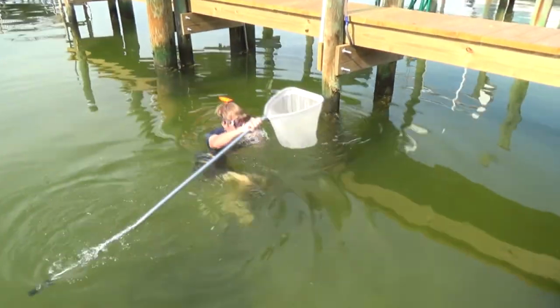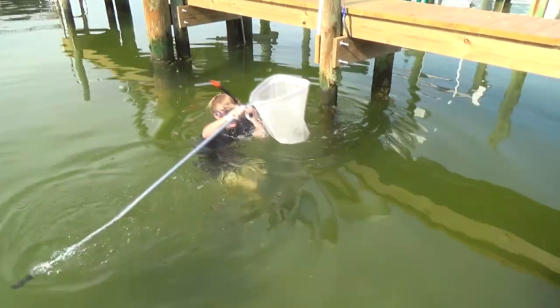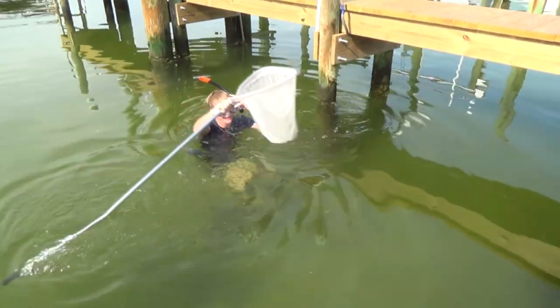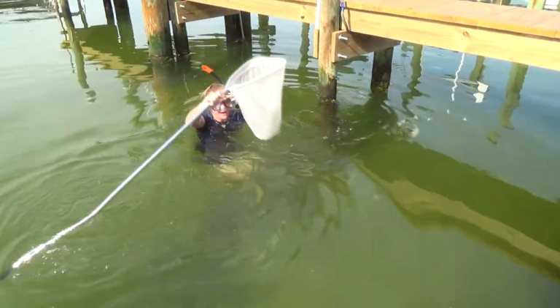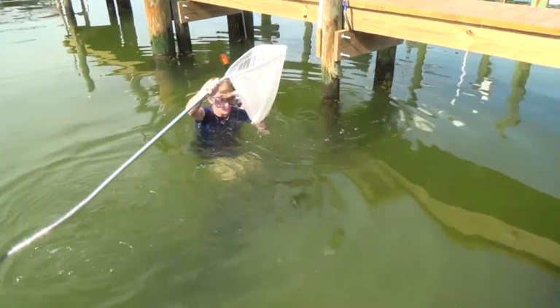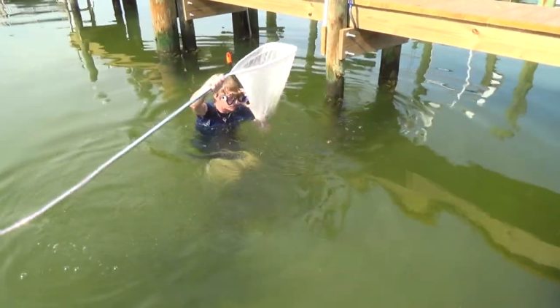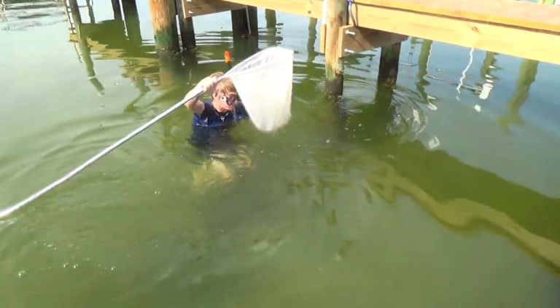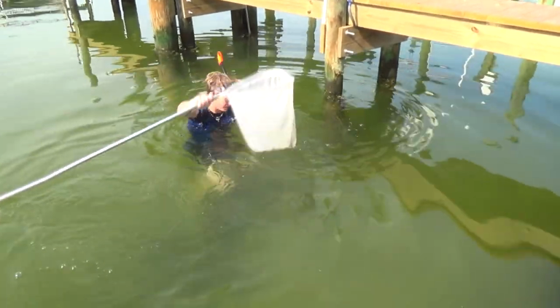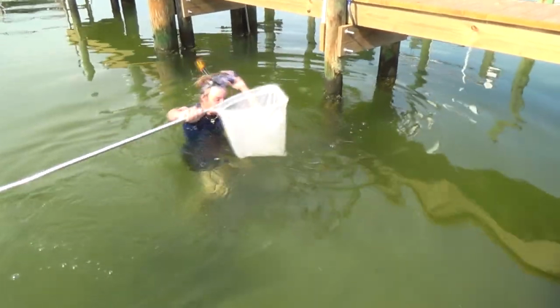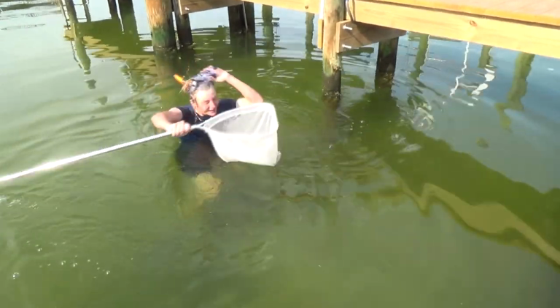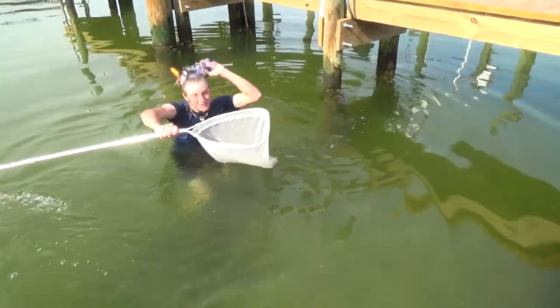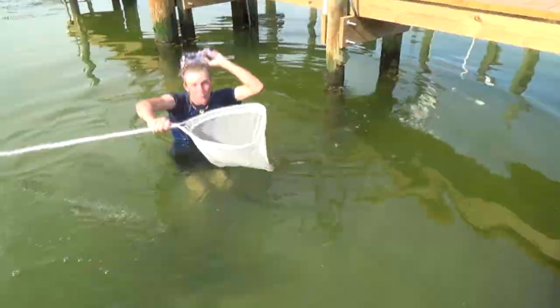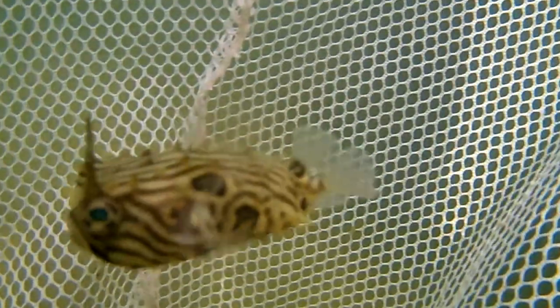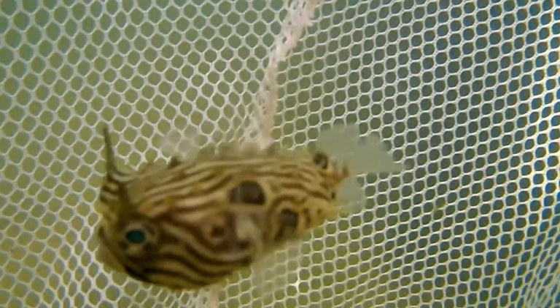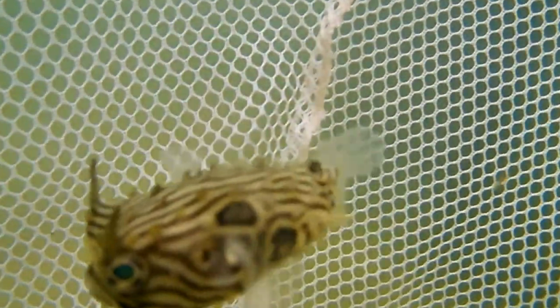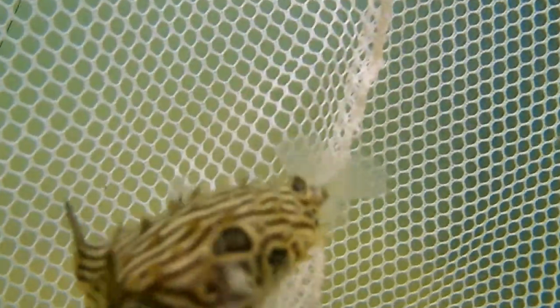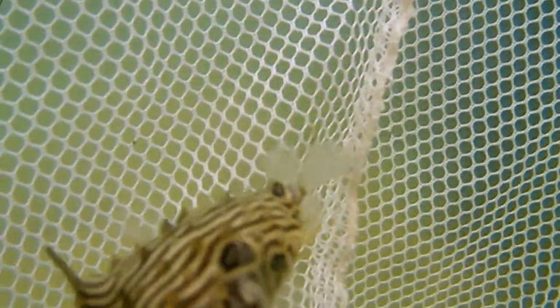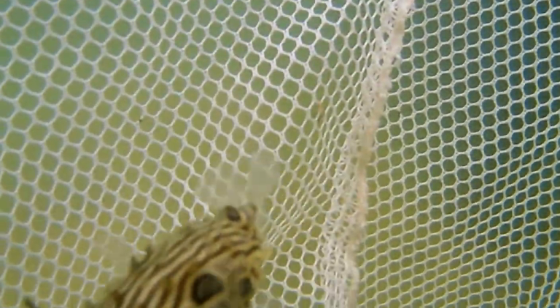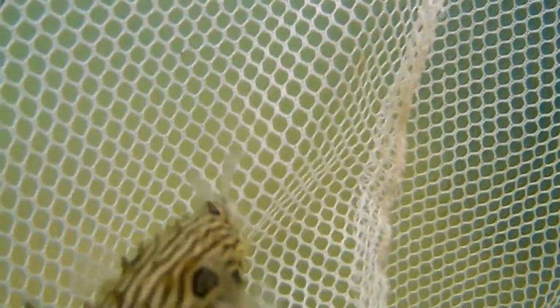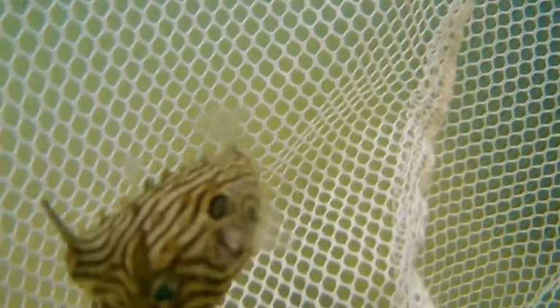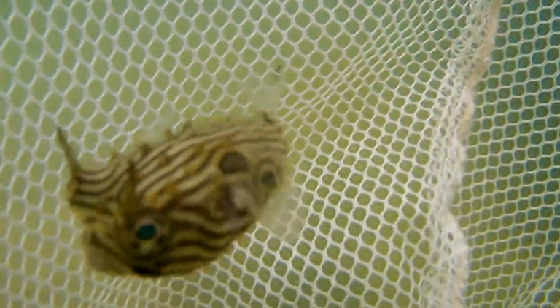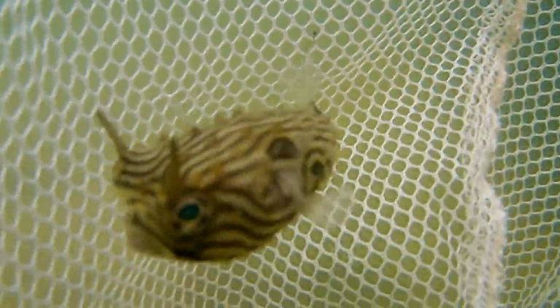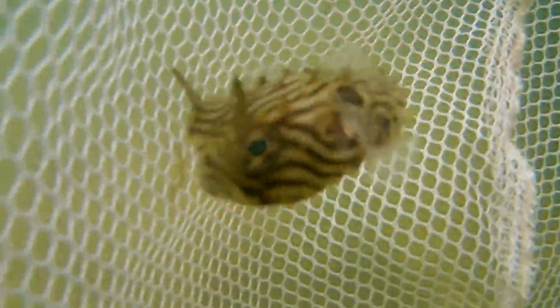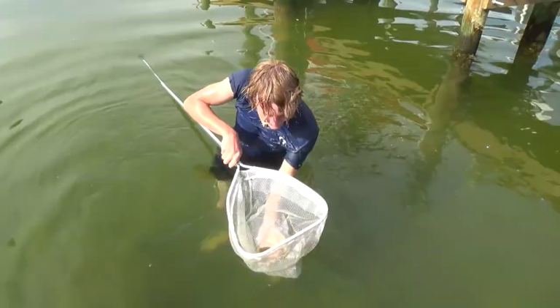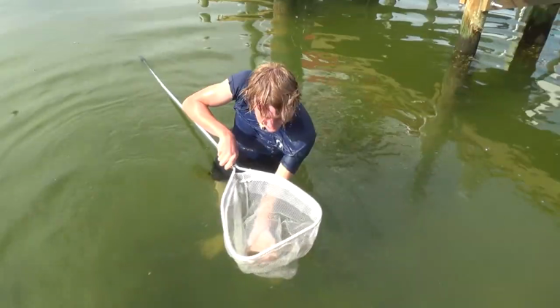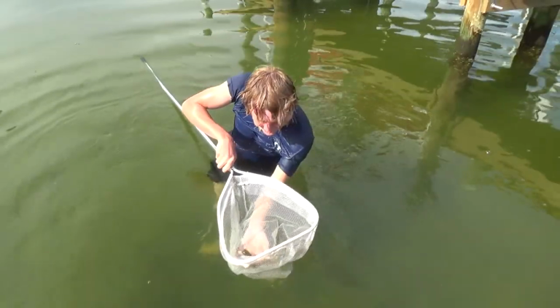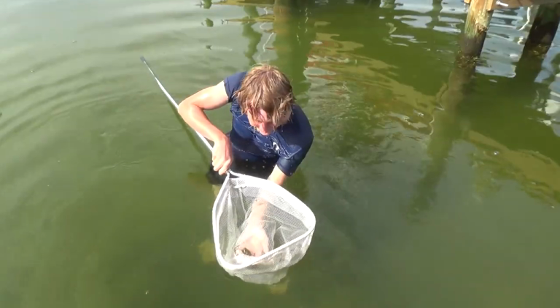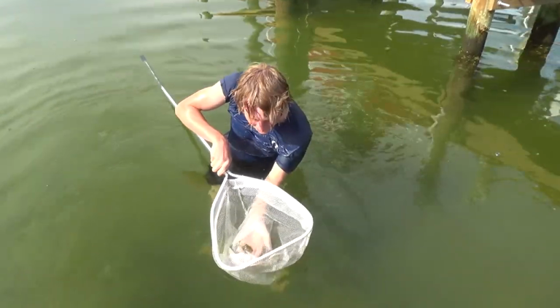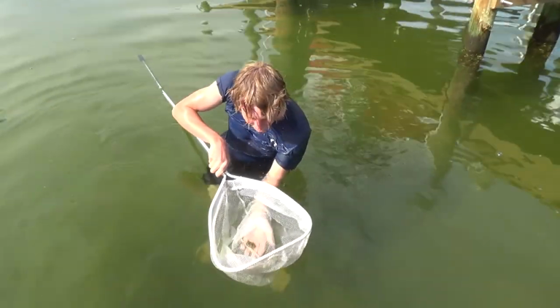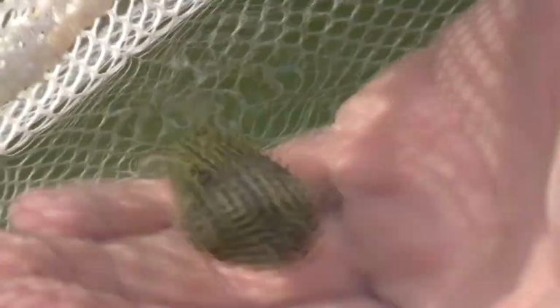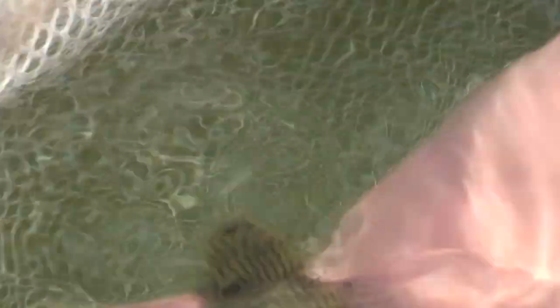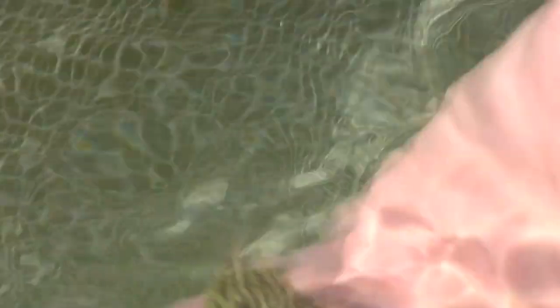I got it! It's a puffer fish! Yes! We're going to film a little puffer fish!